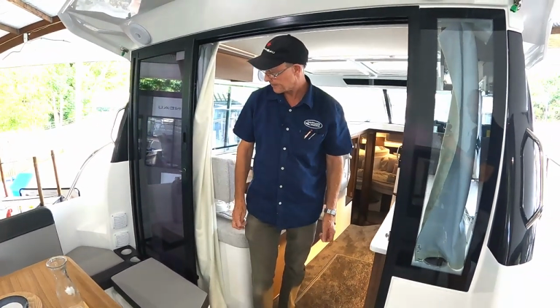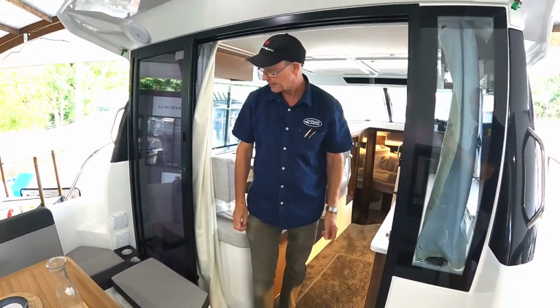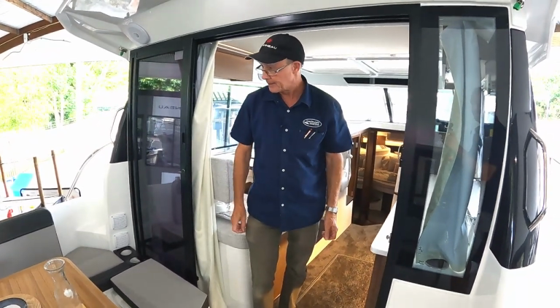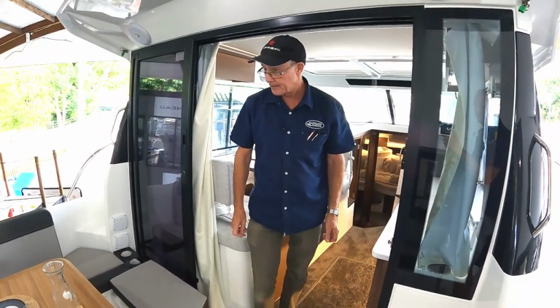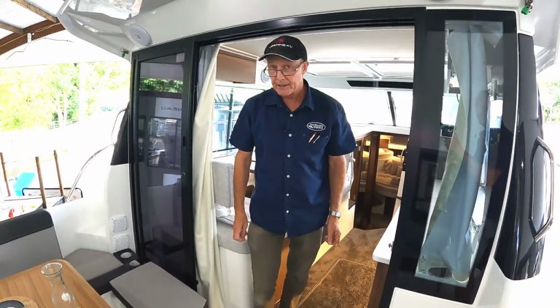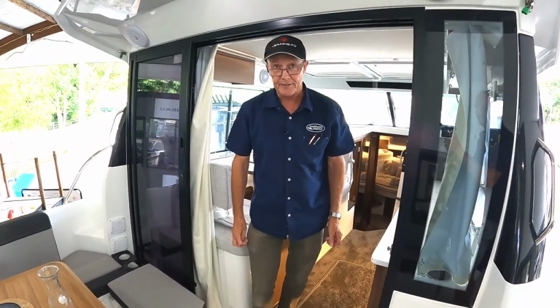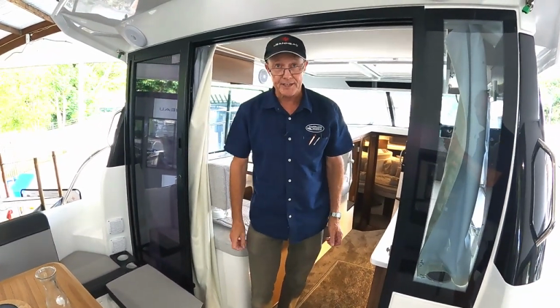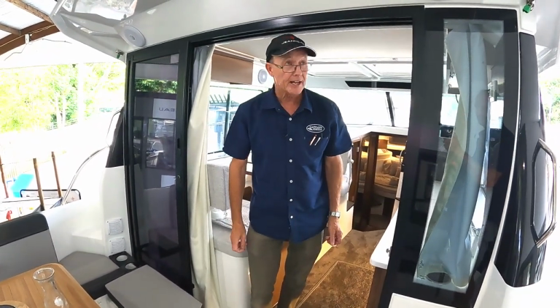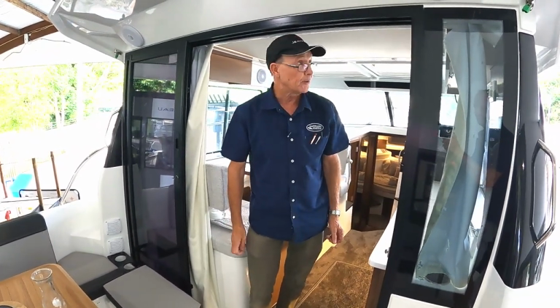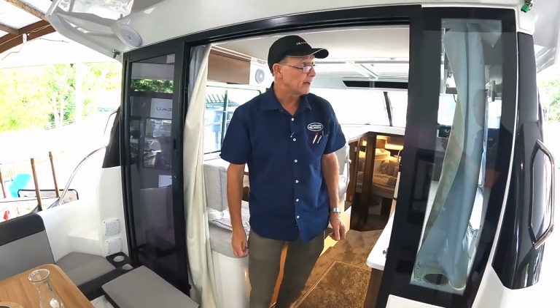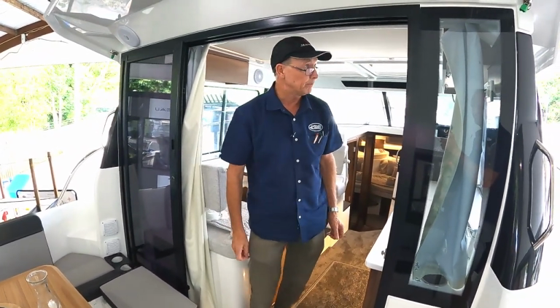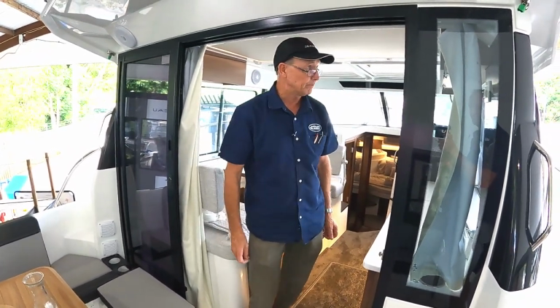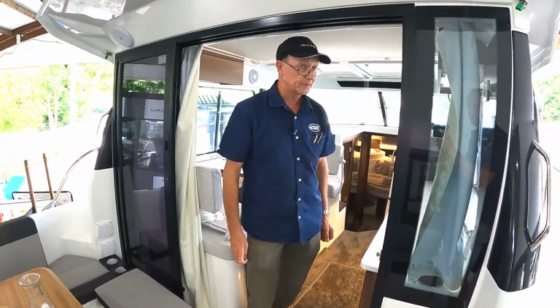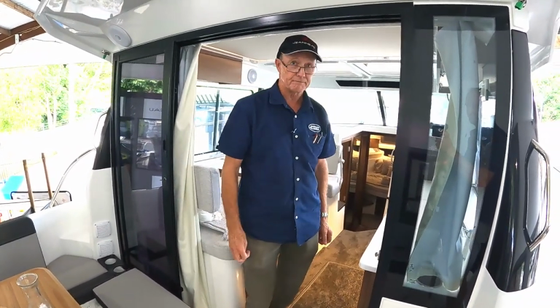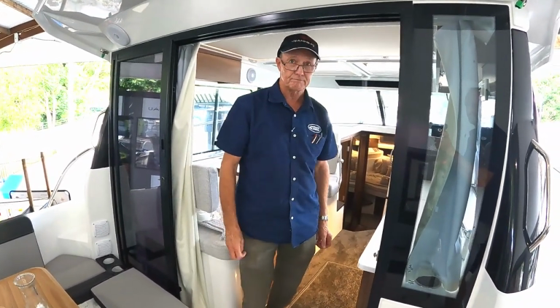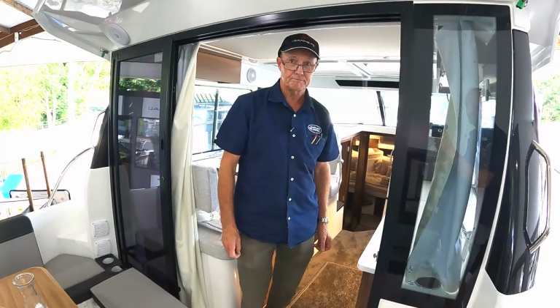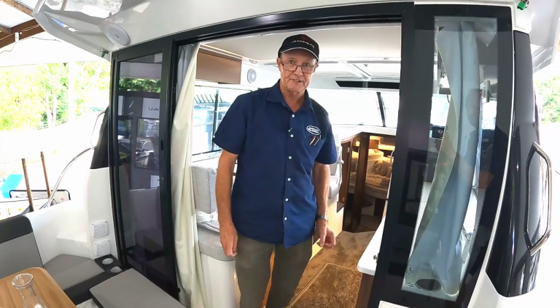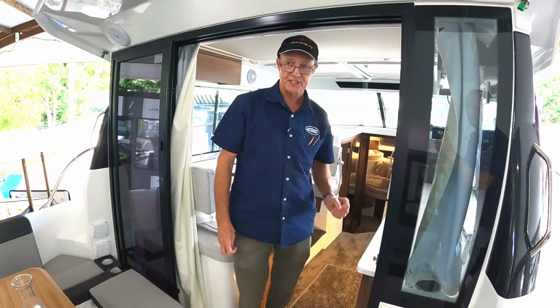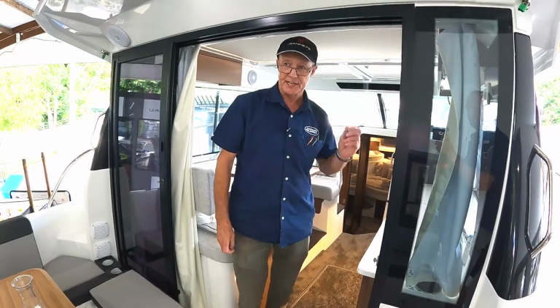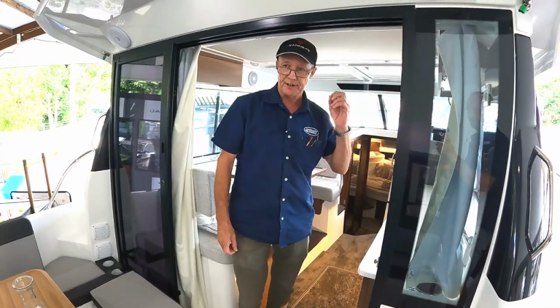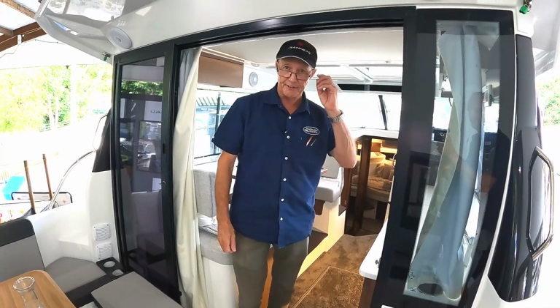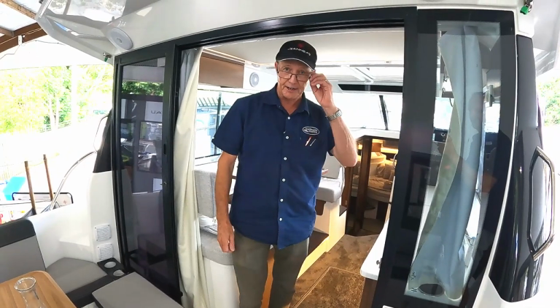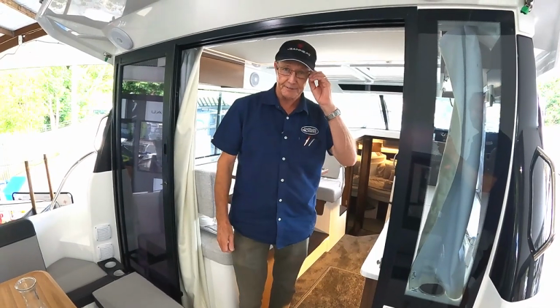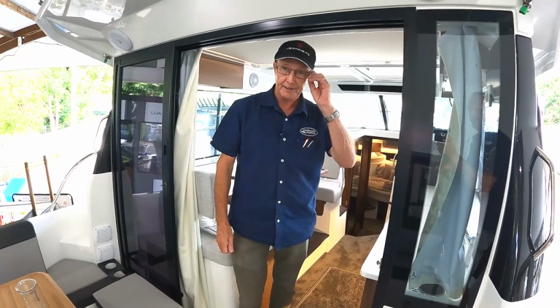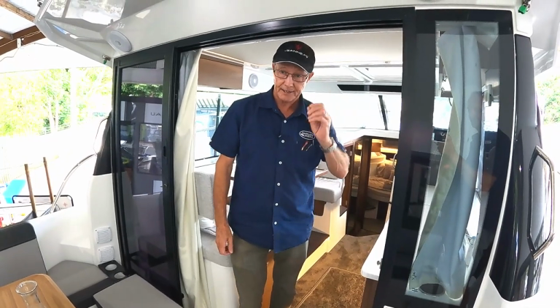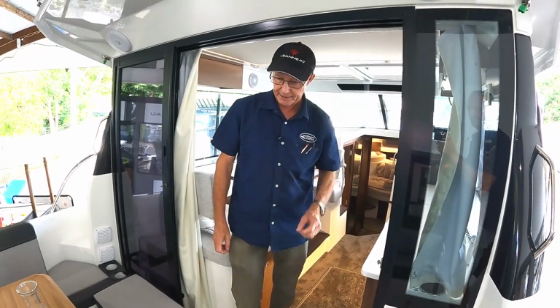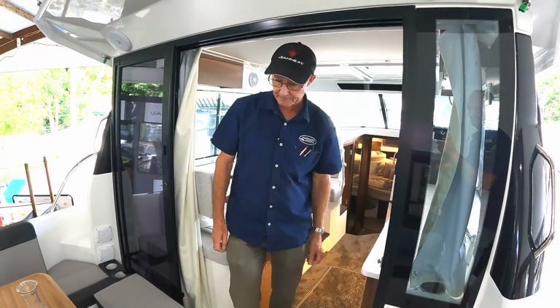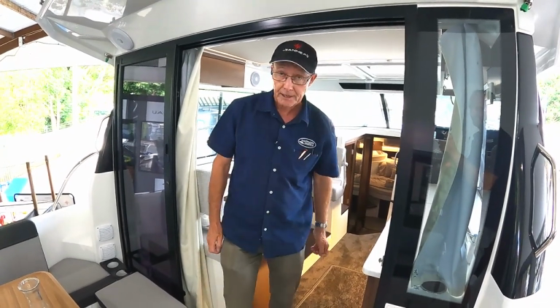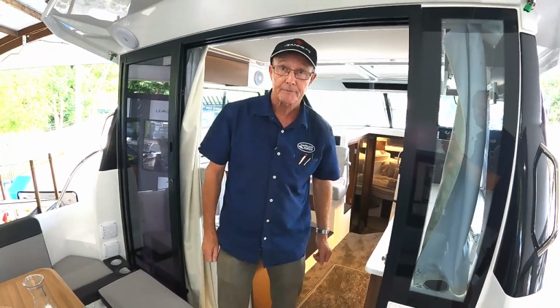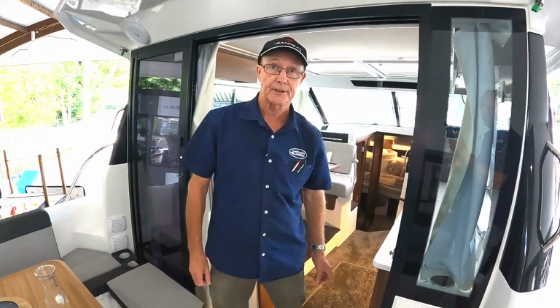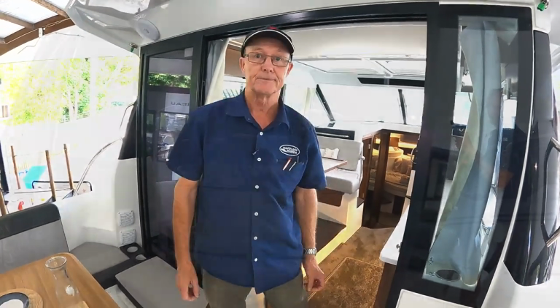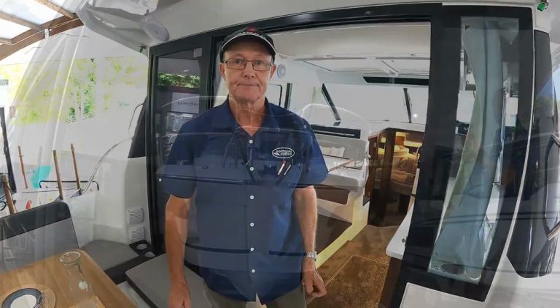So that is our Merrifisher 1095. Thank you all.